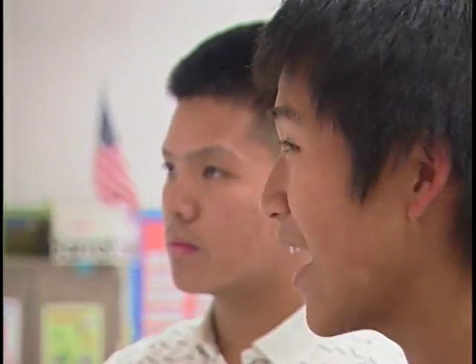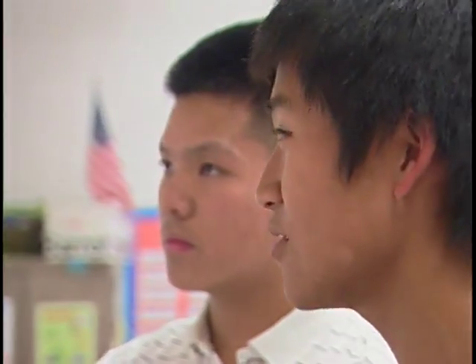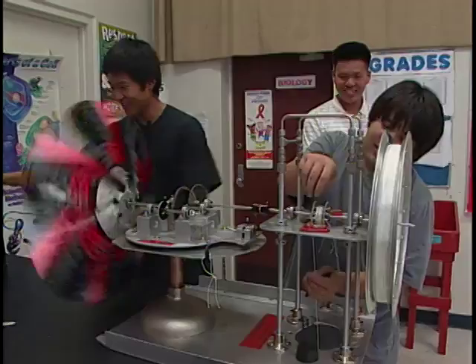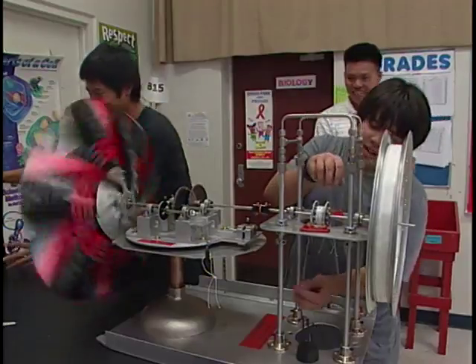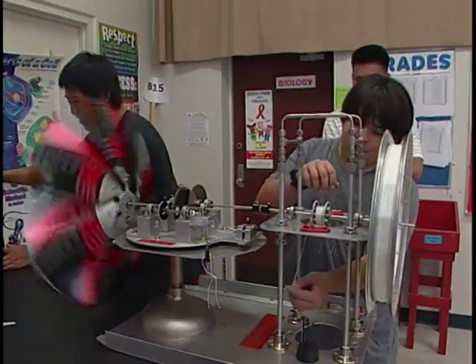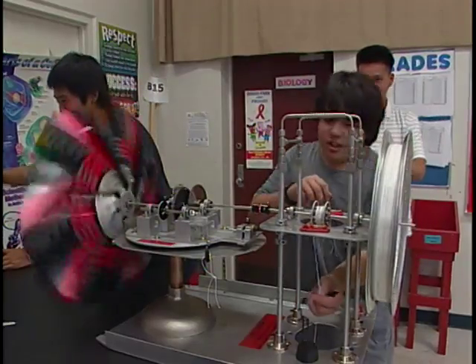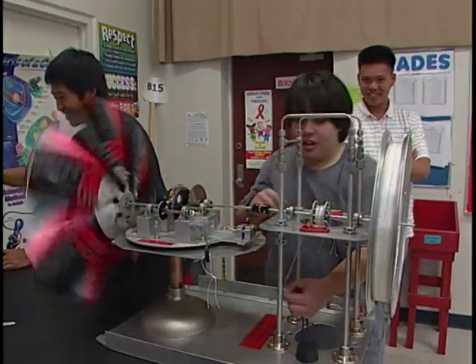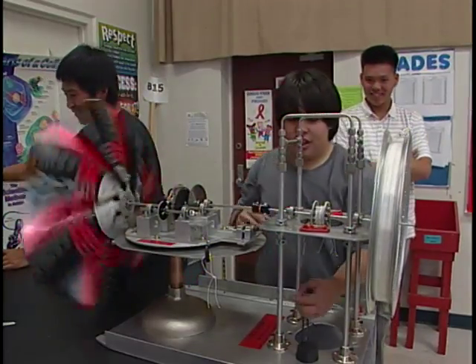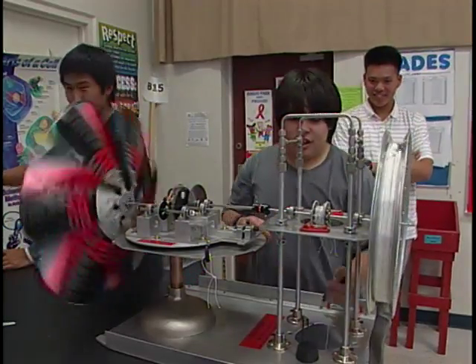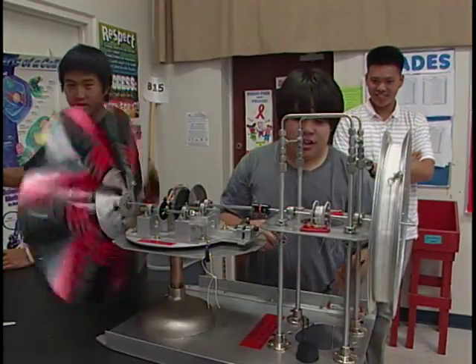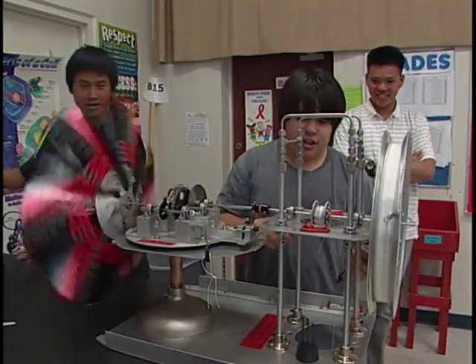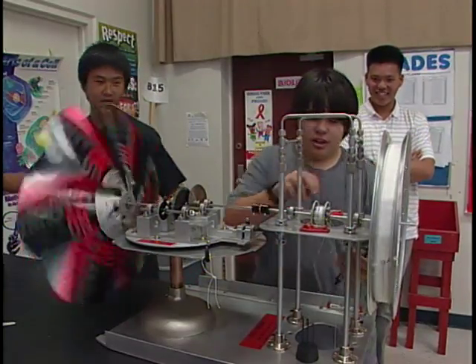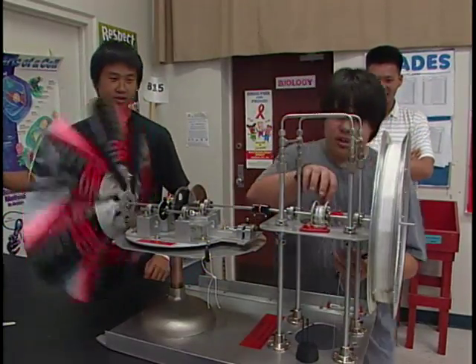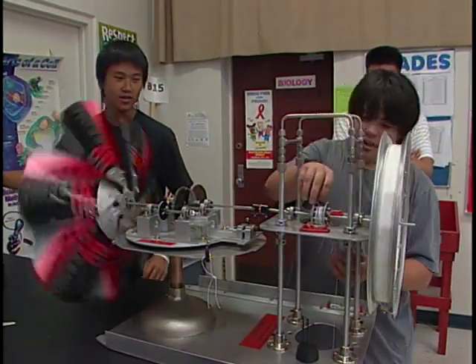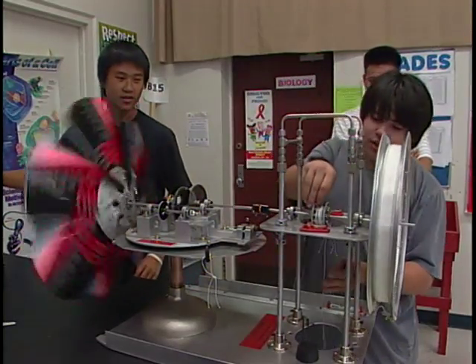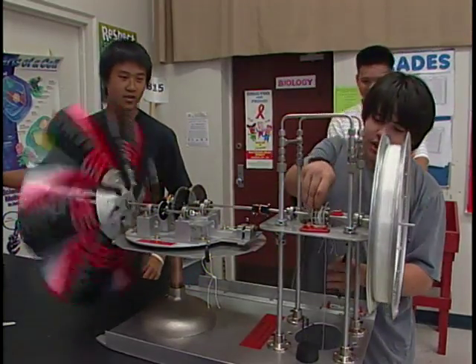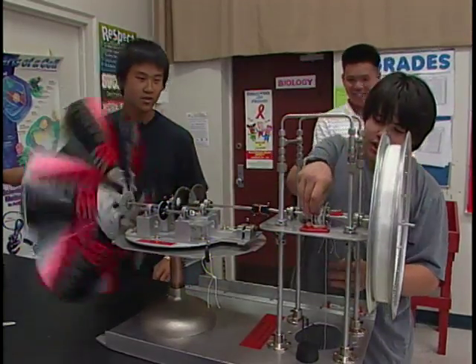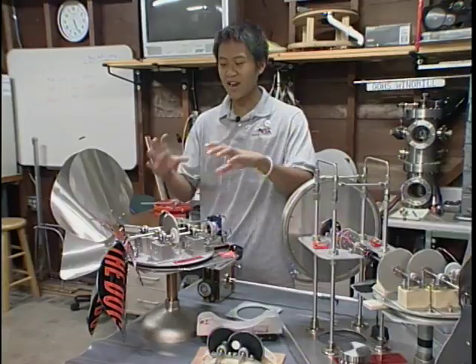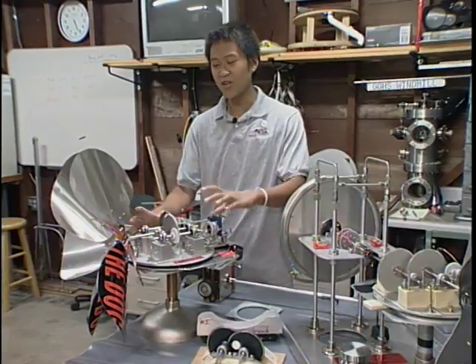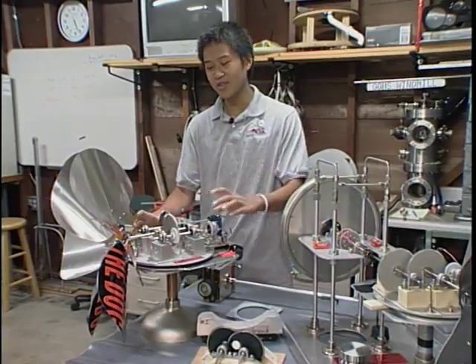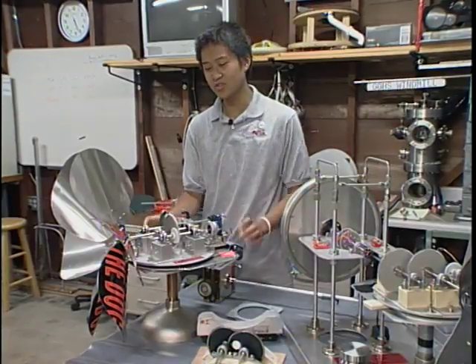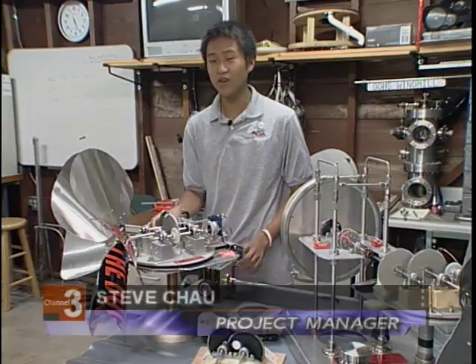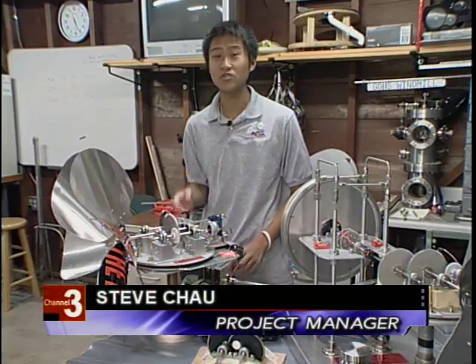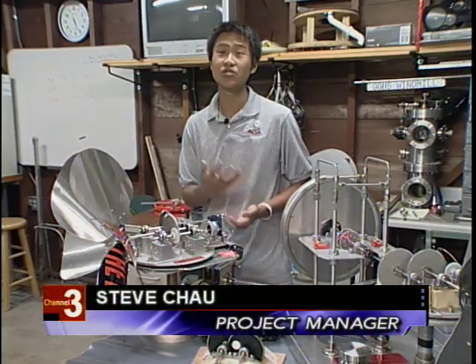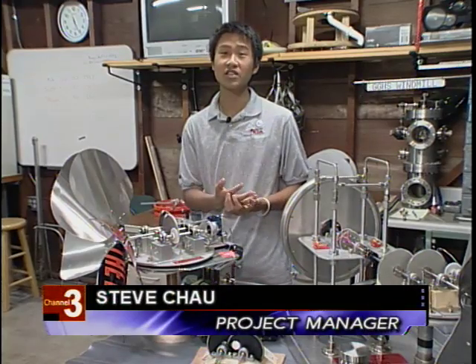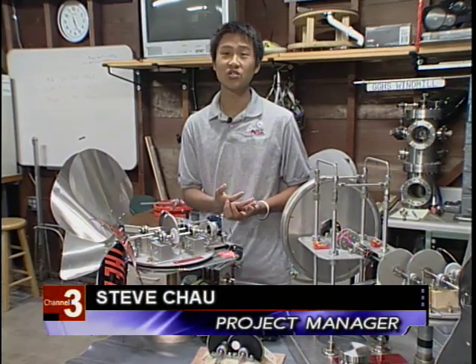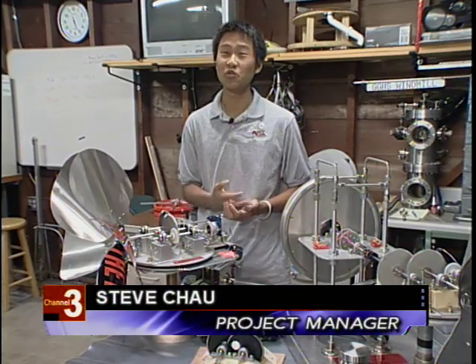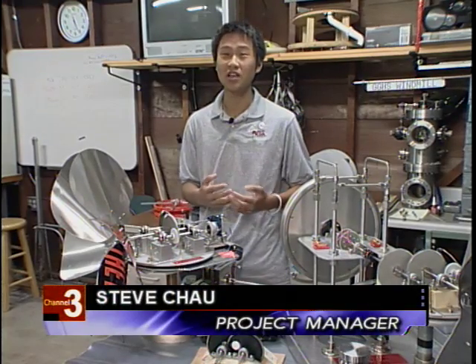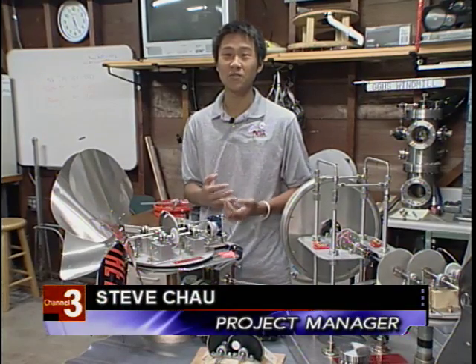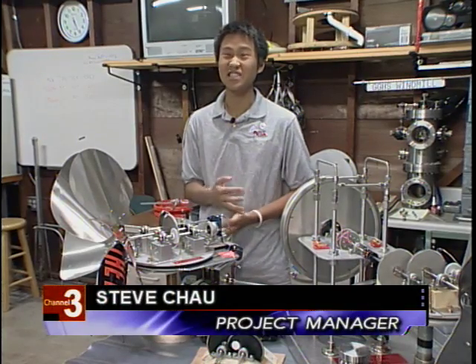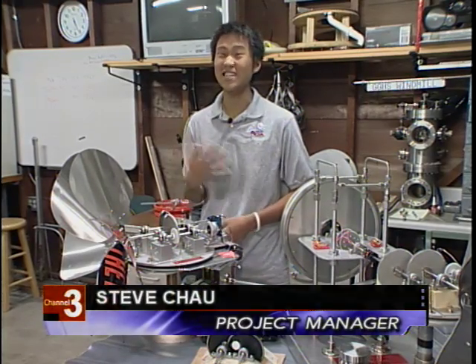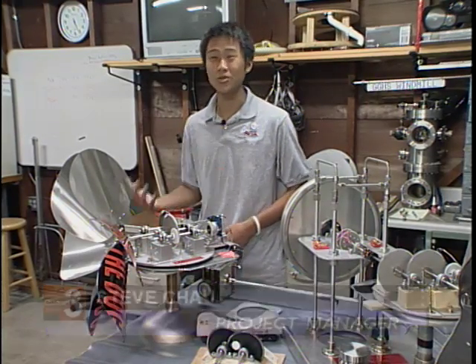Here's the design they used in the local, regional, and state competitions. It's made out of metal because they felt it was sturdy, so it wouldn't be easily damaged.